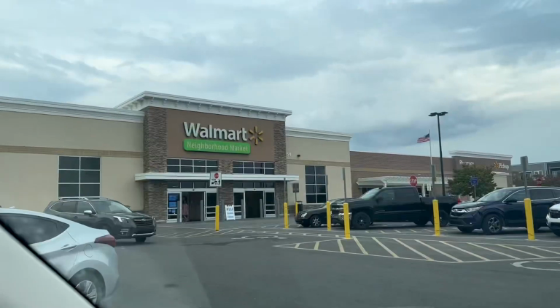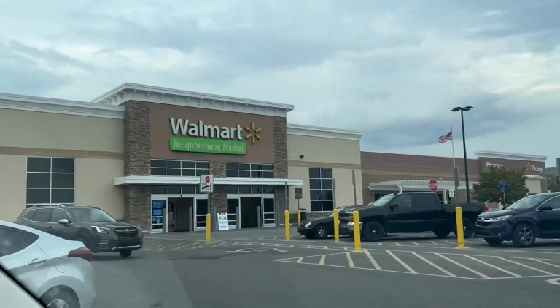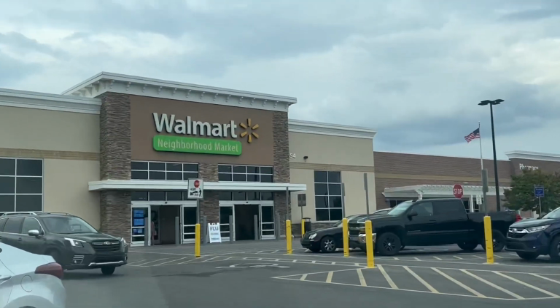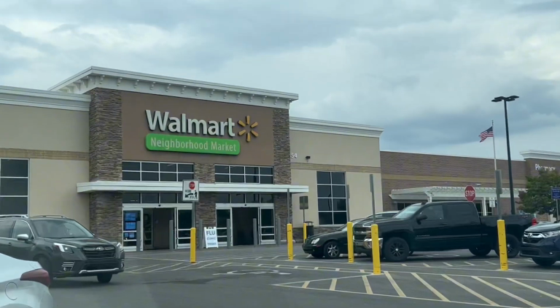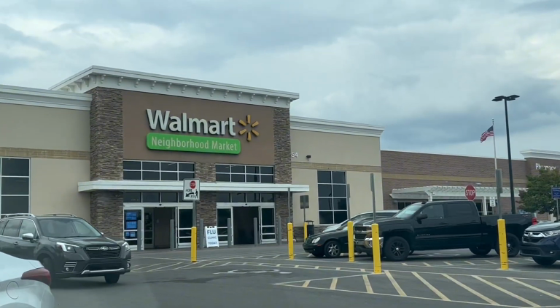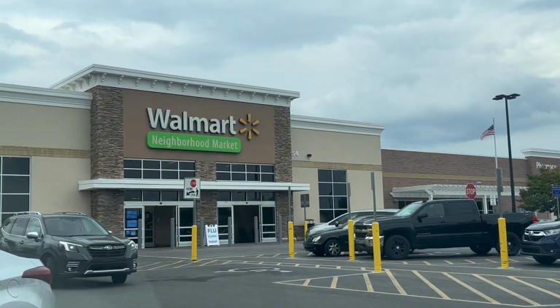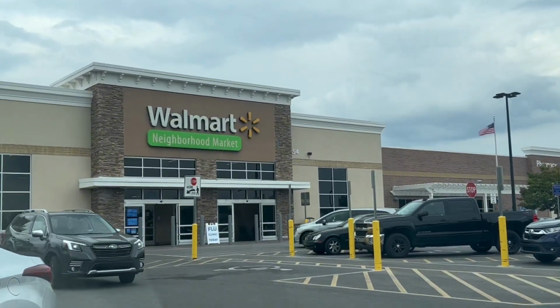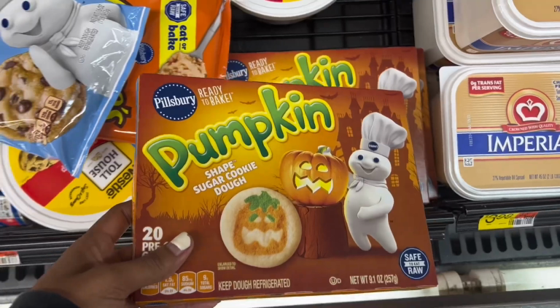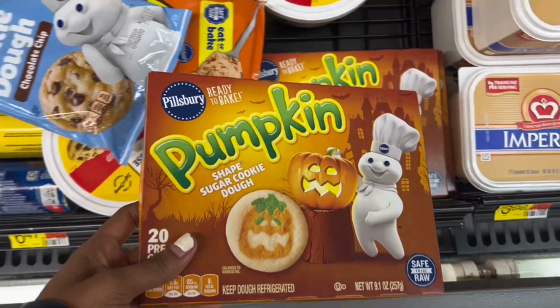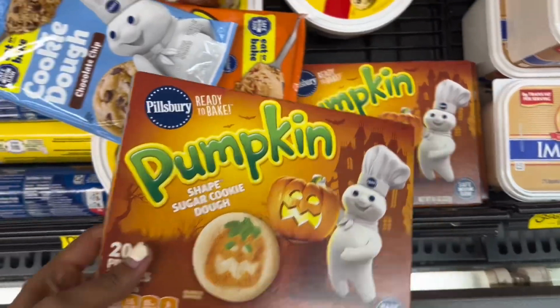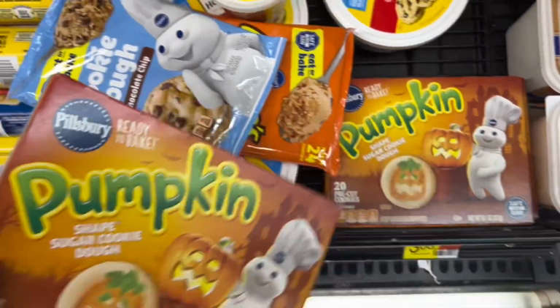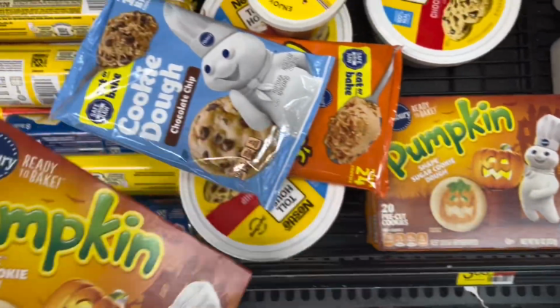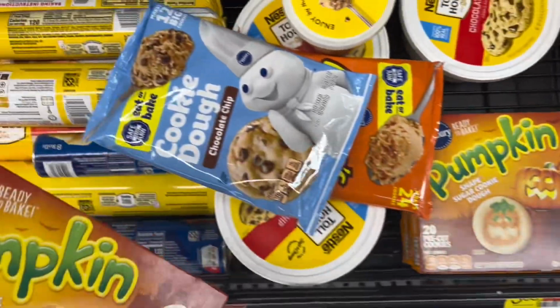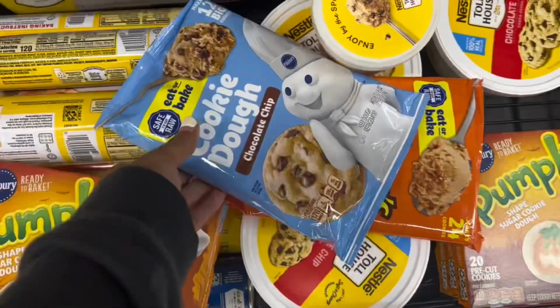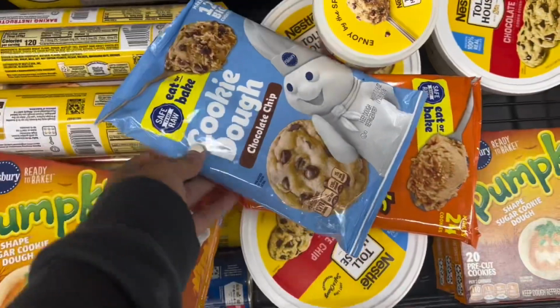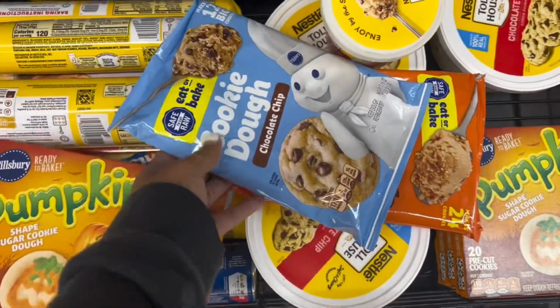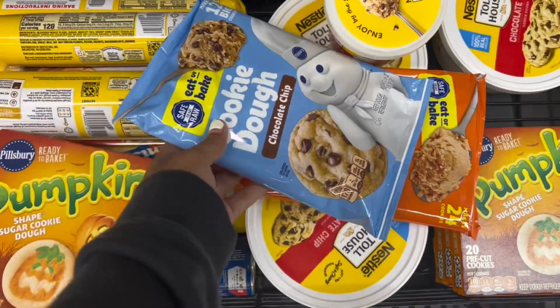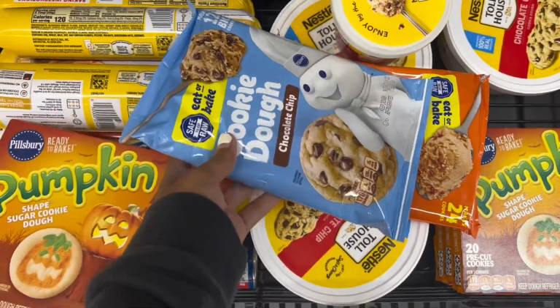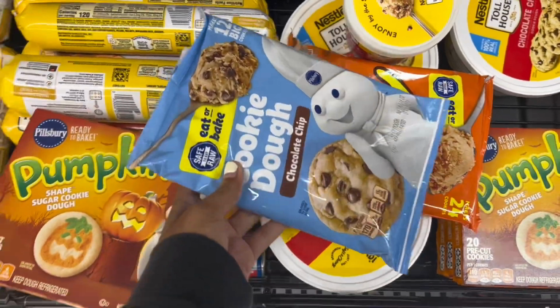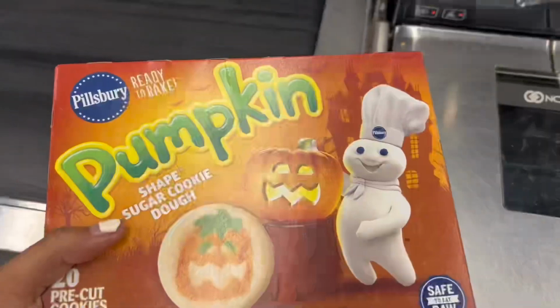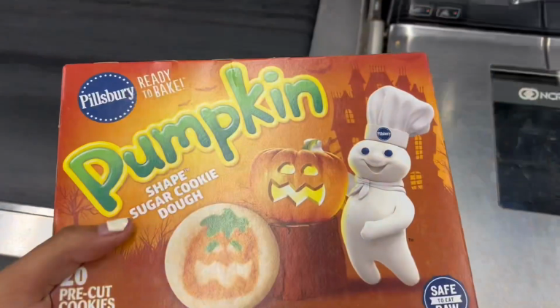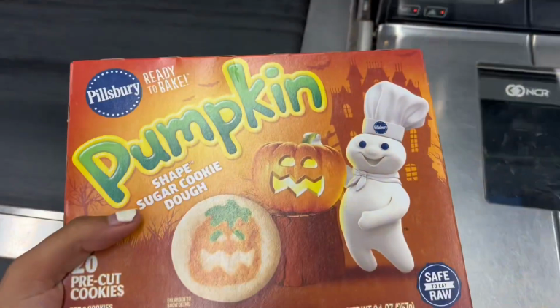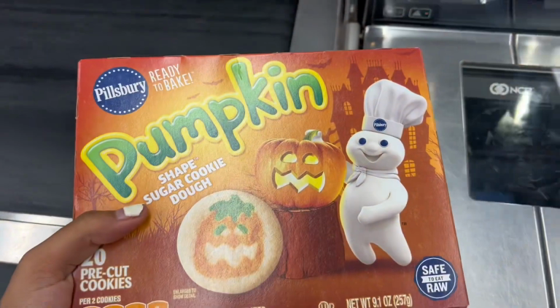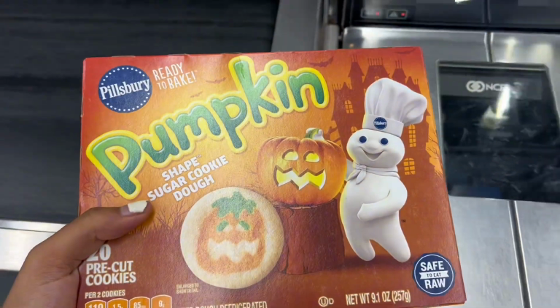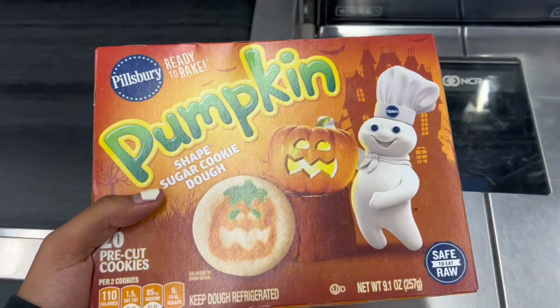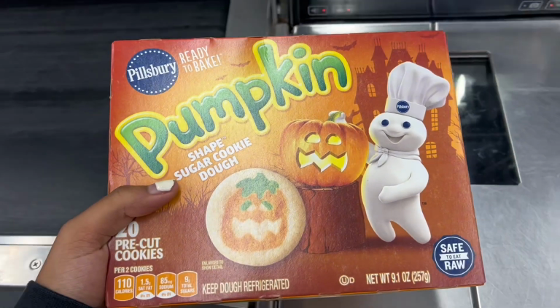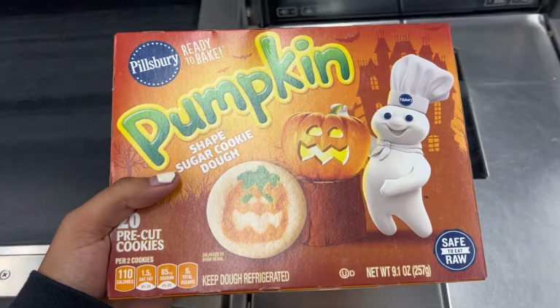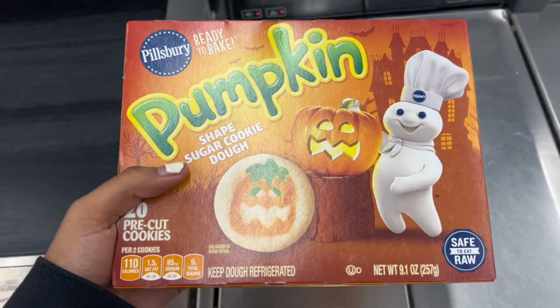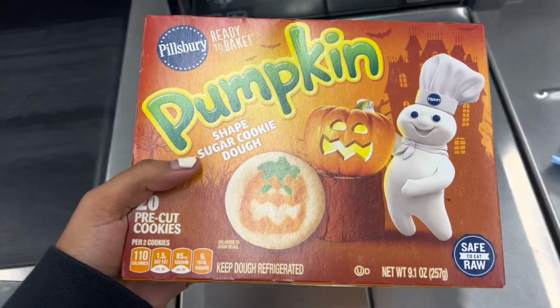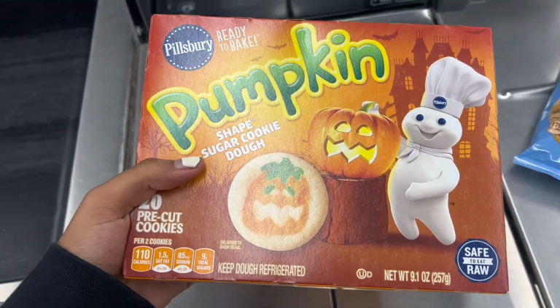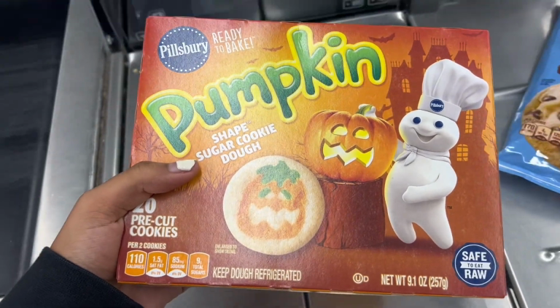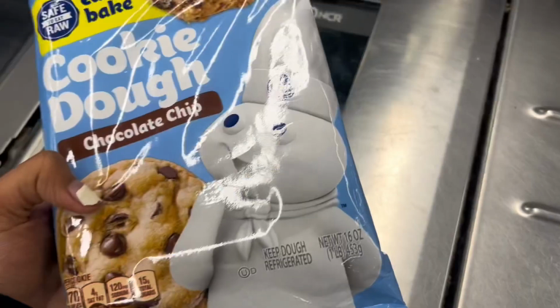I'm stopping at Walmart because I'm going to get the ingredients to make these Halloween cookies I saw on TikTok.